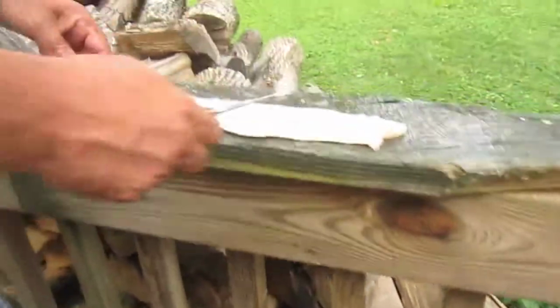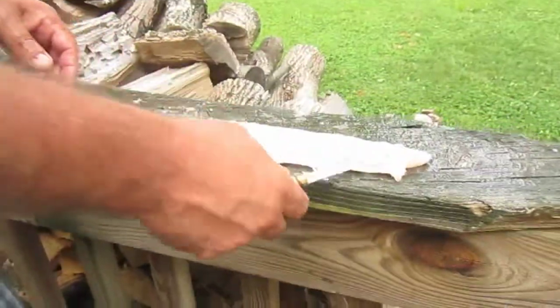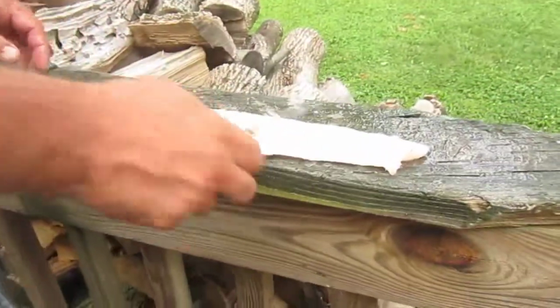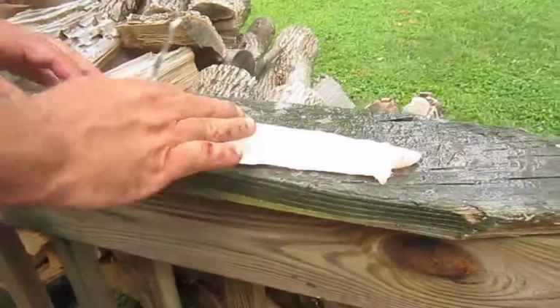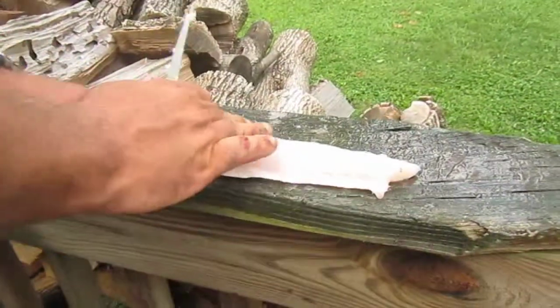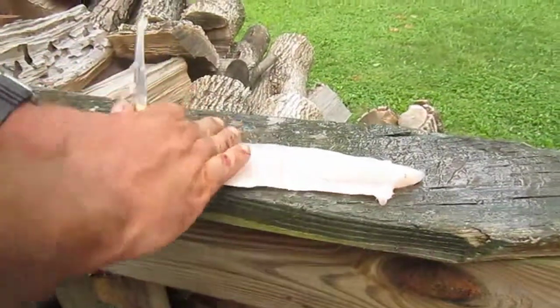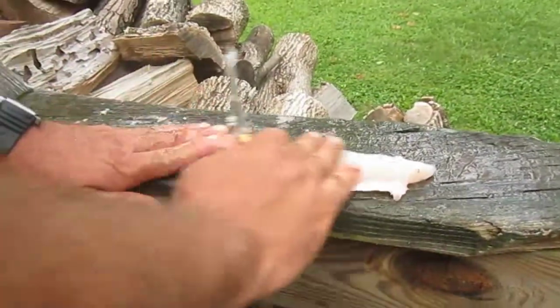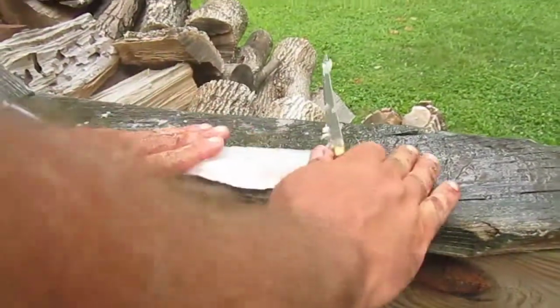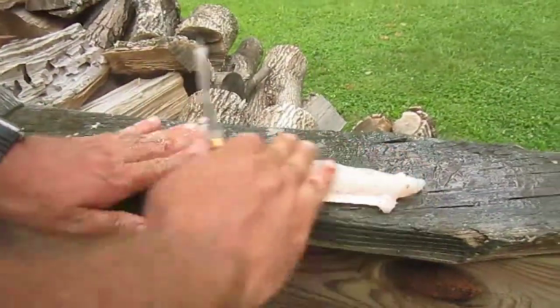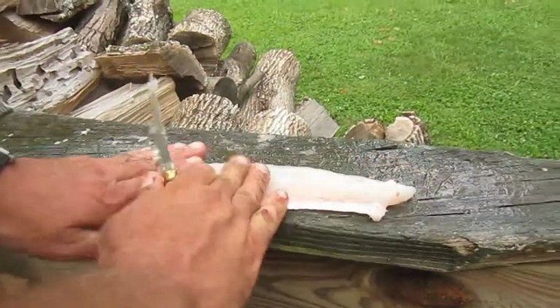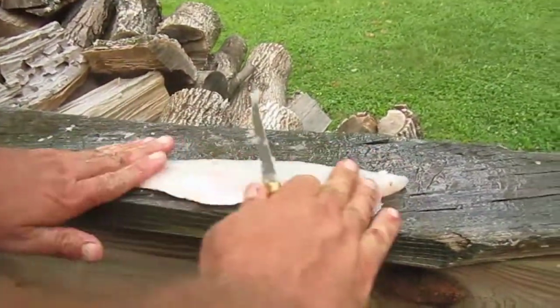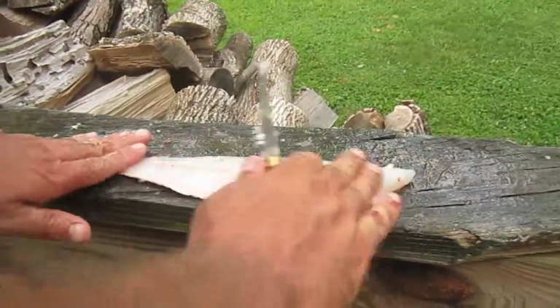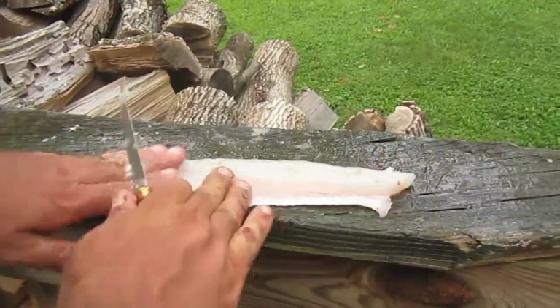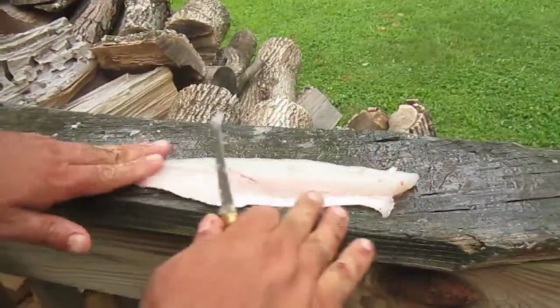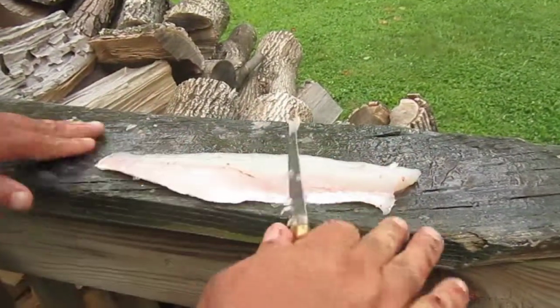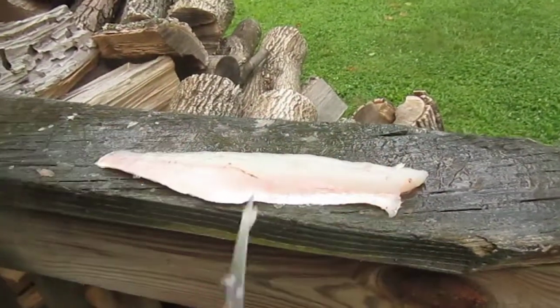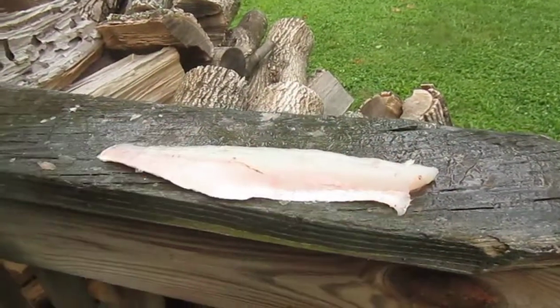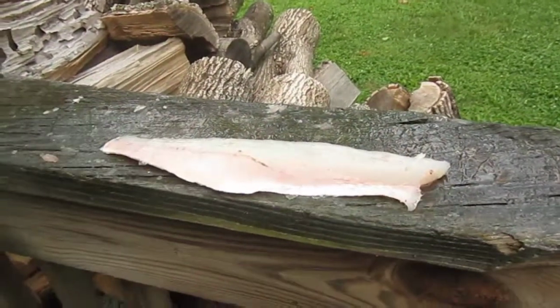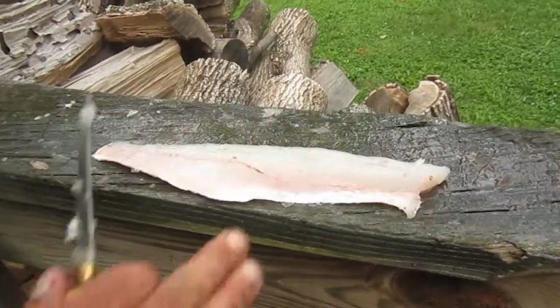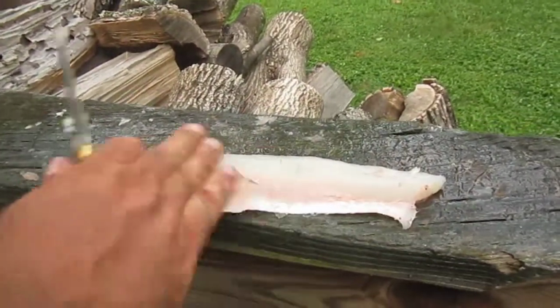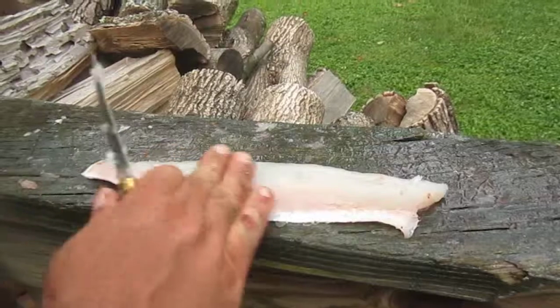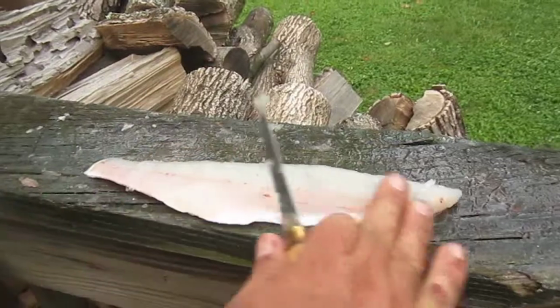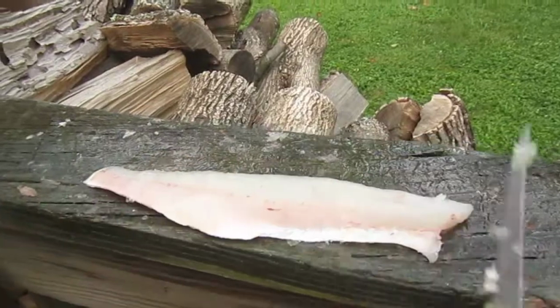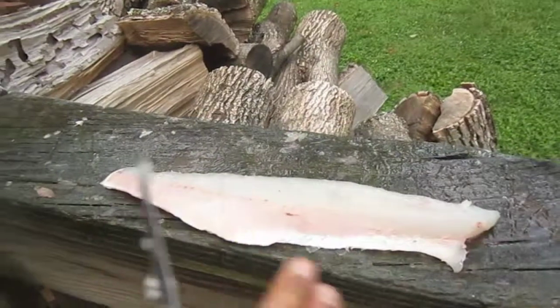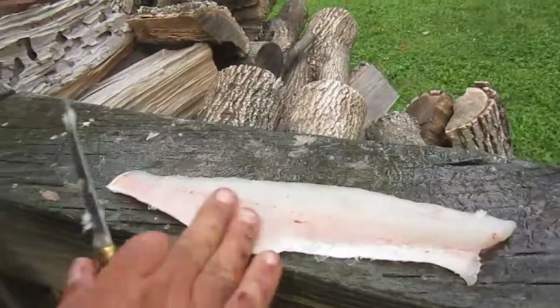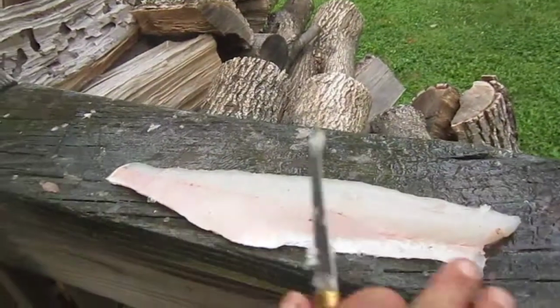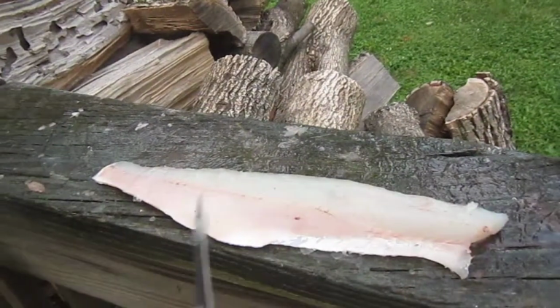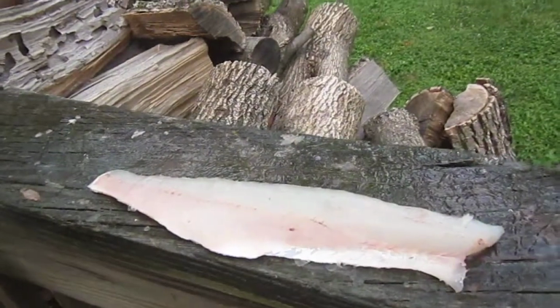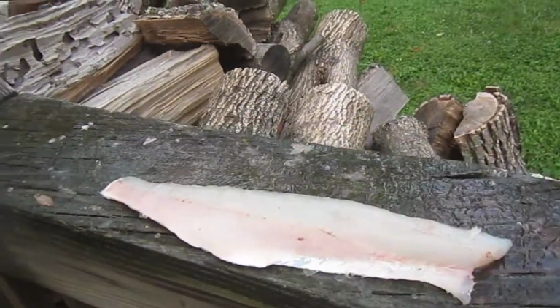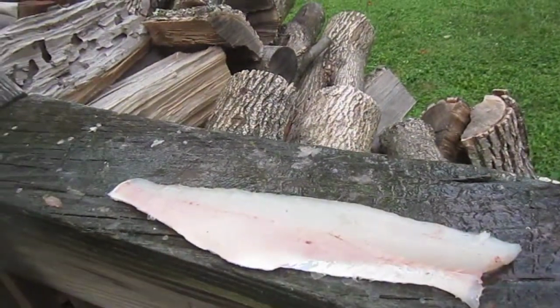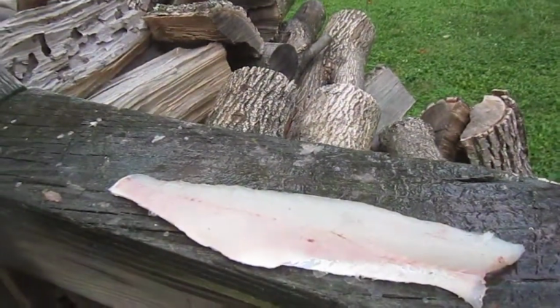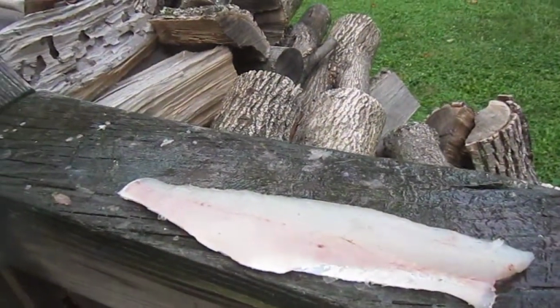You repeat that on the other side of the fish. When you get to this part, you've got this boneless fillet right there — a nice boneless fillet with skin.